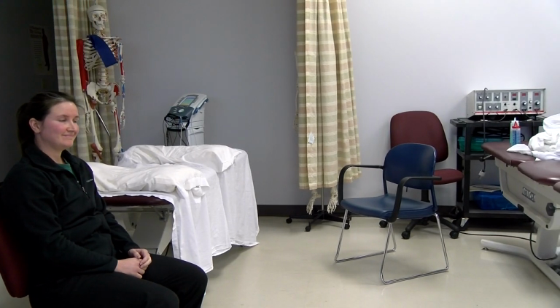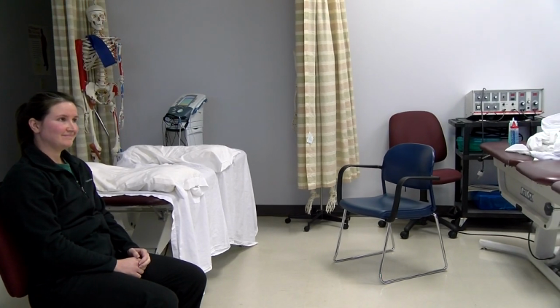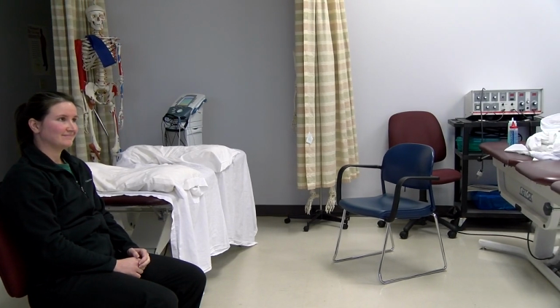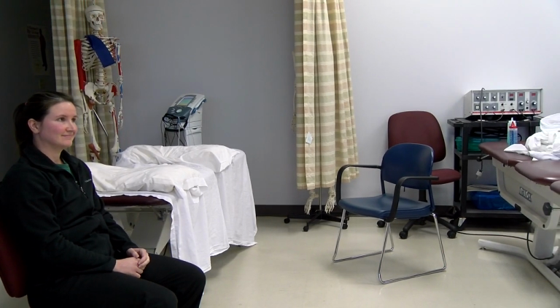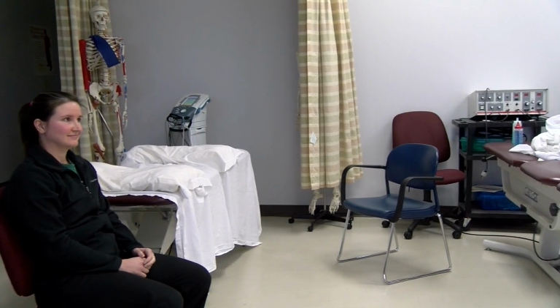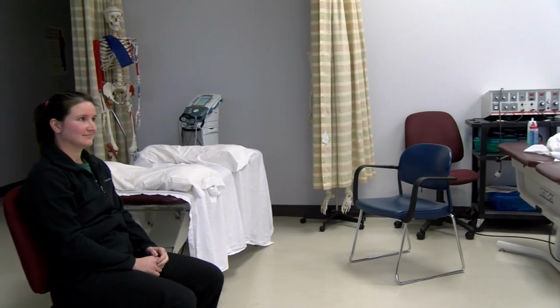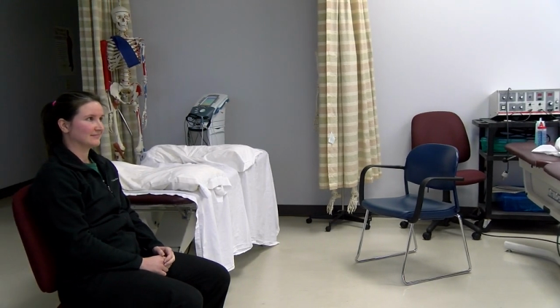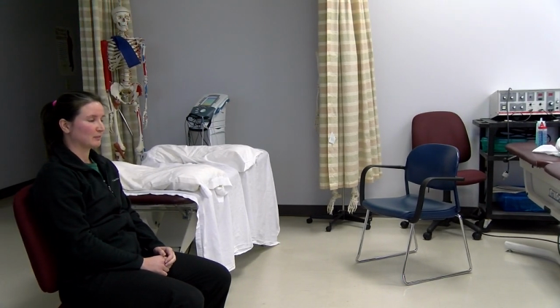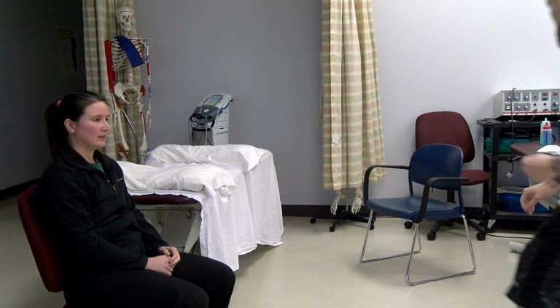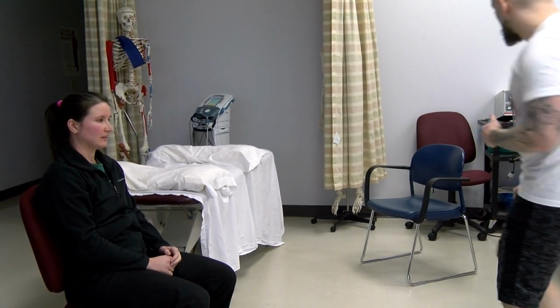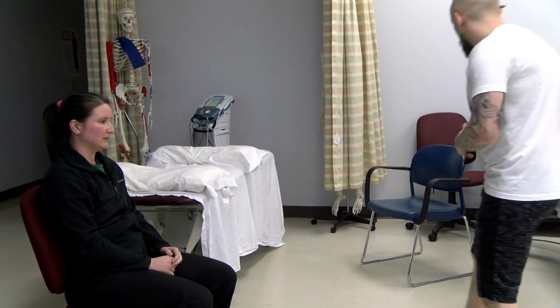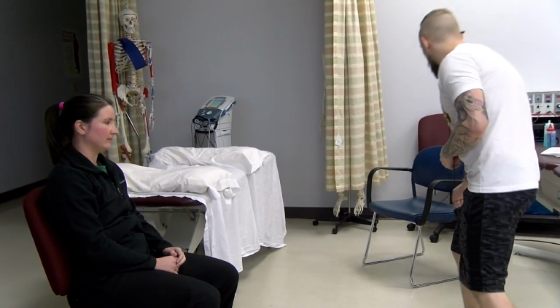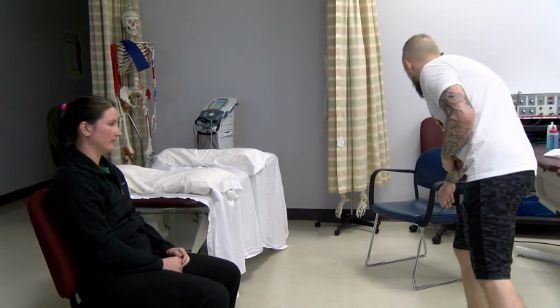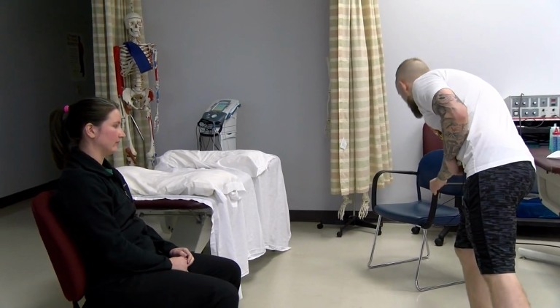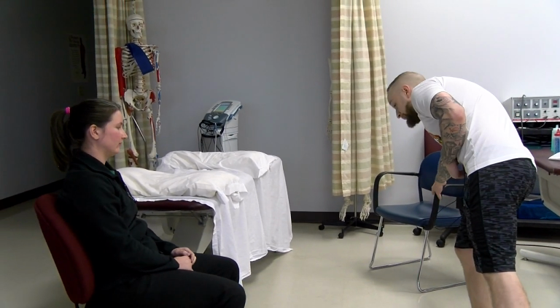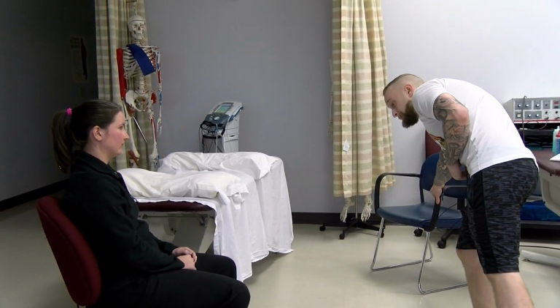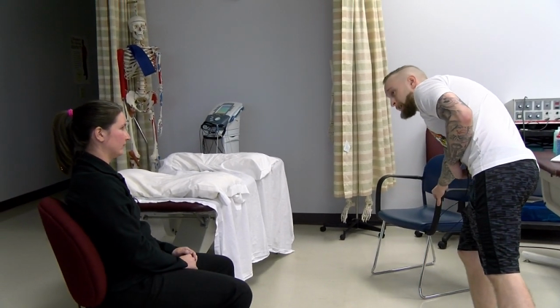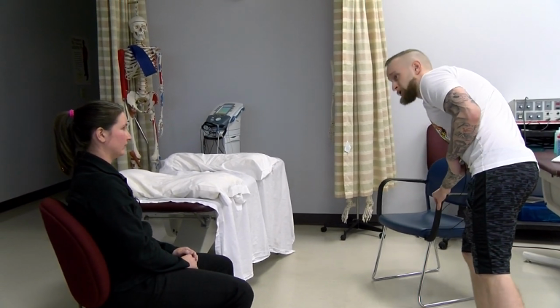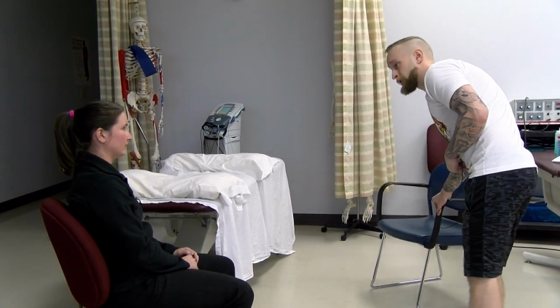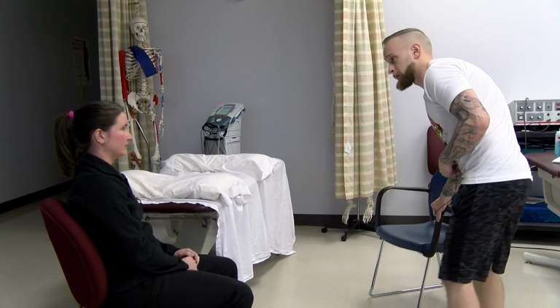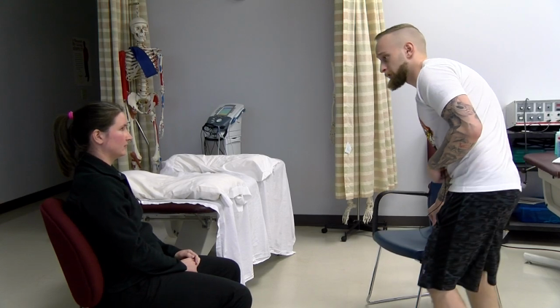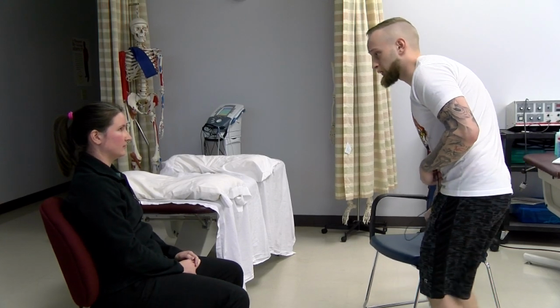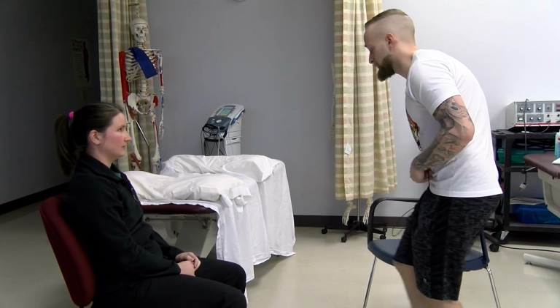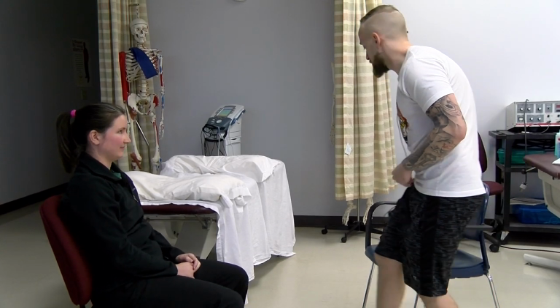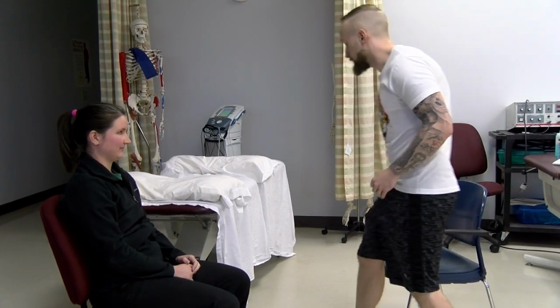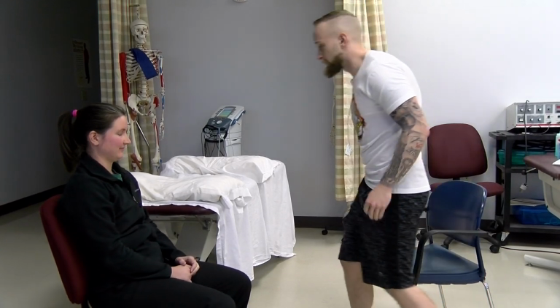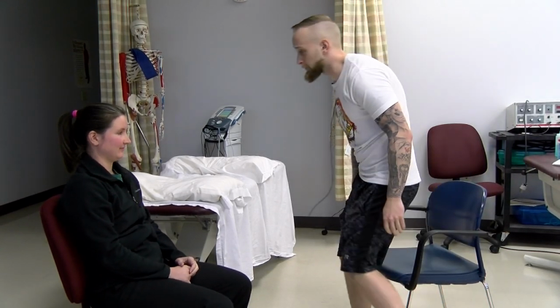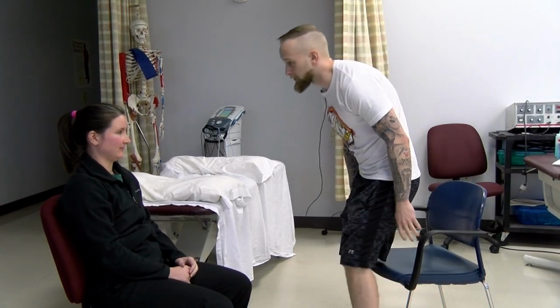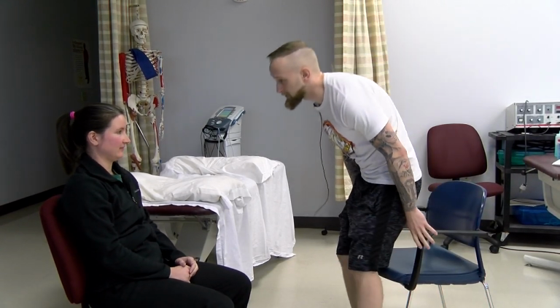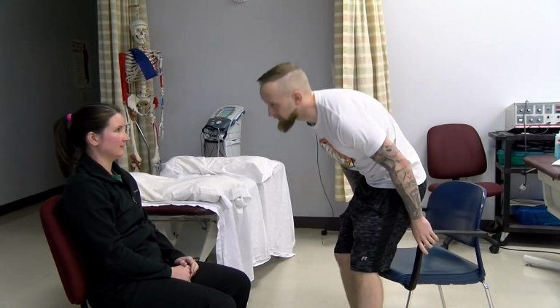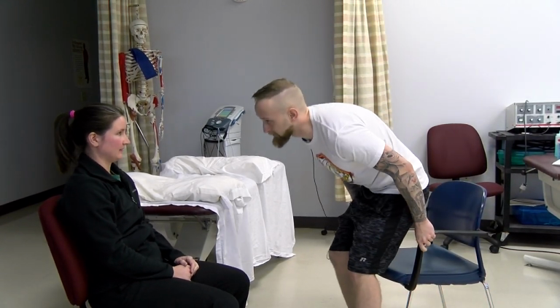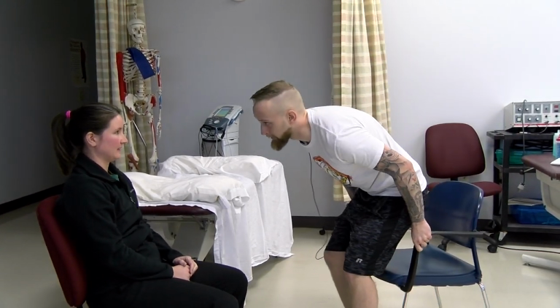How you doing Kat? I'm doing alright. My name is John Riggers. I'm going to be your student physical therapist assistant today.